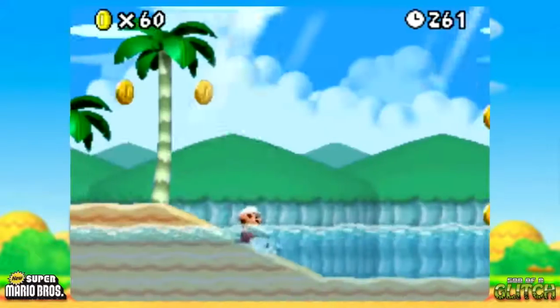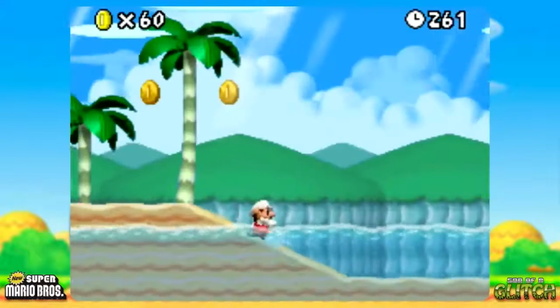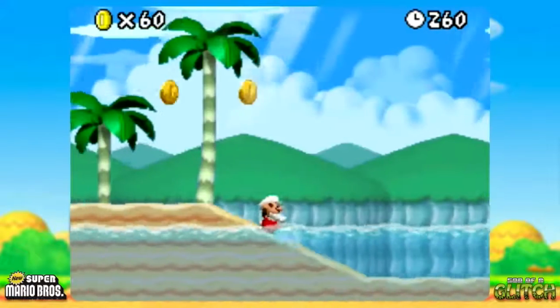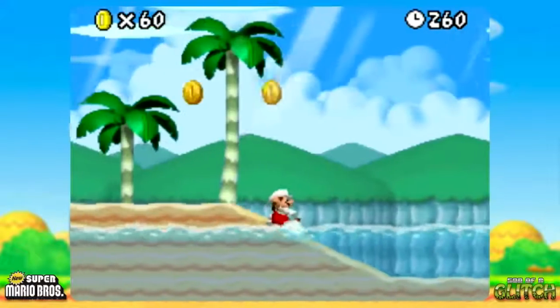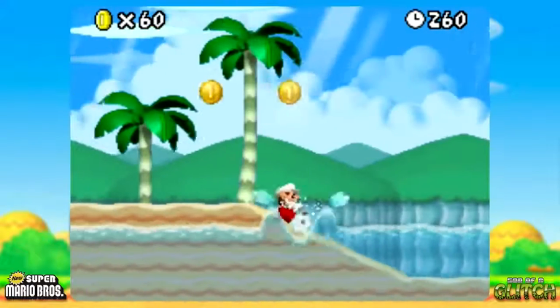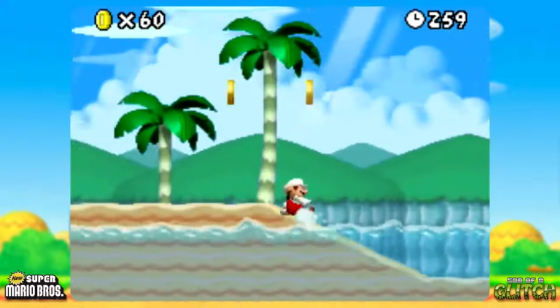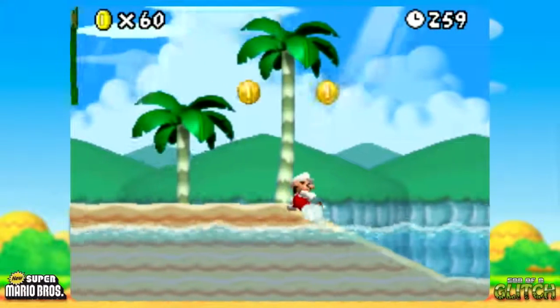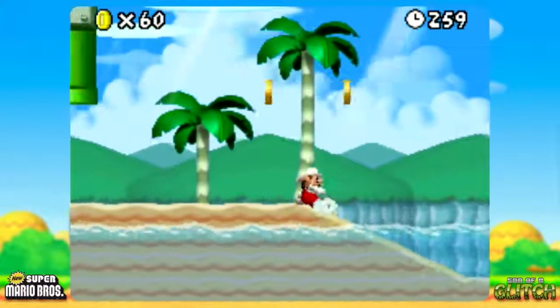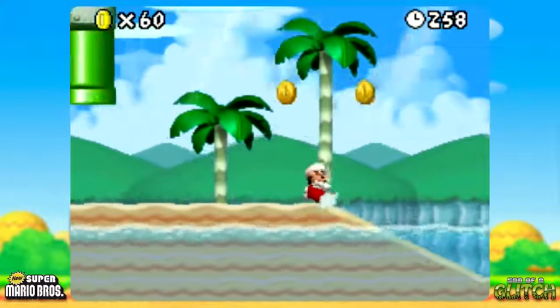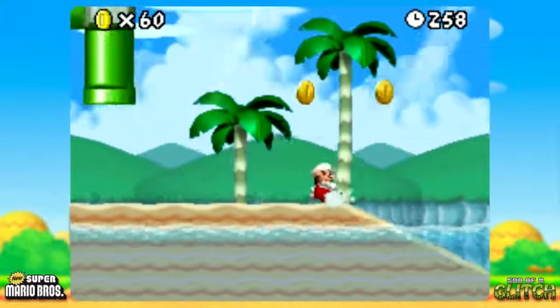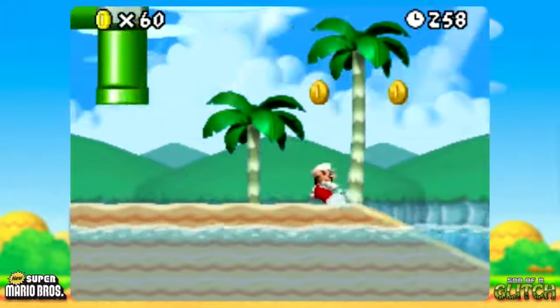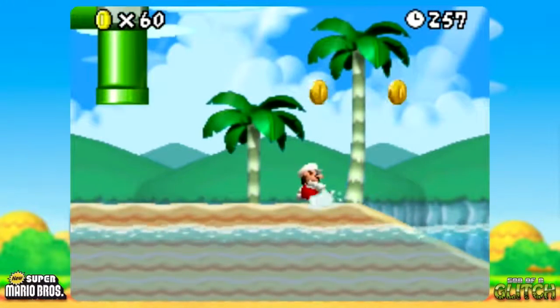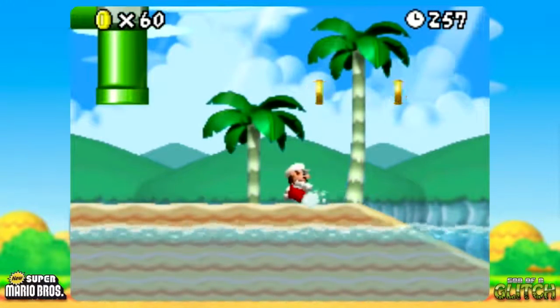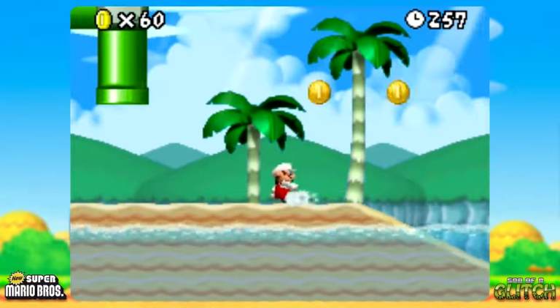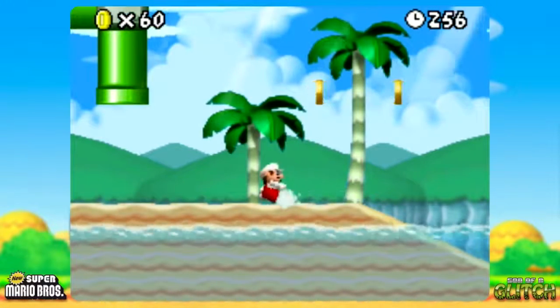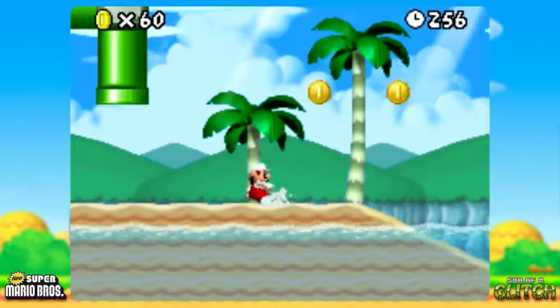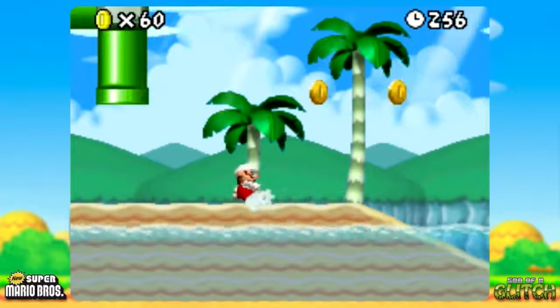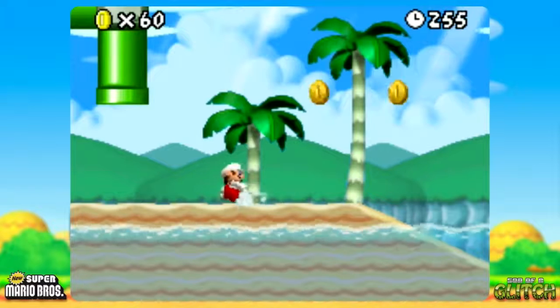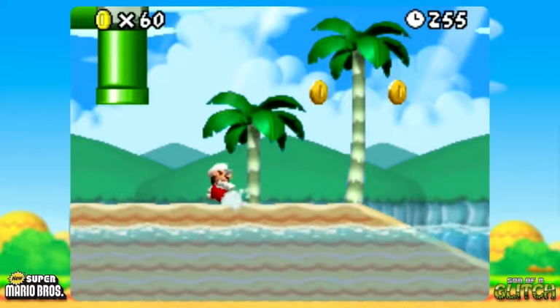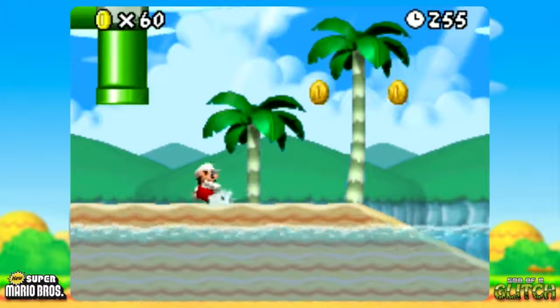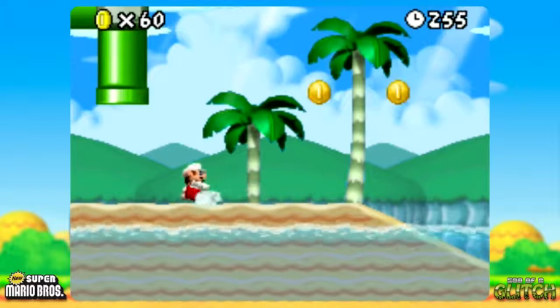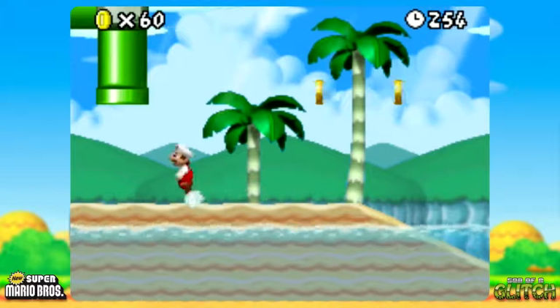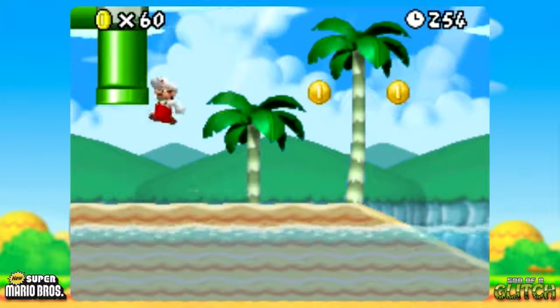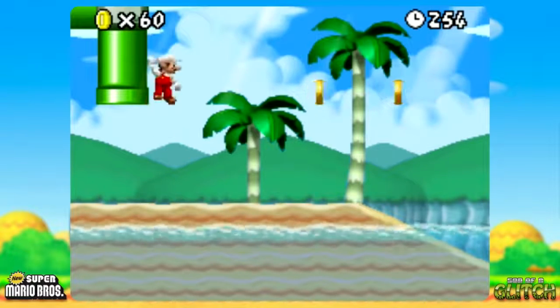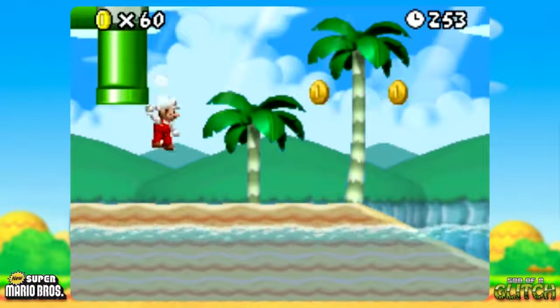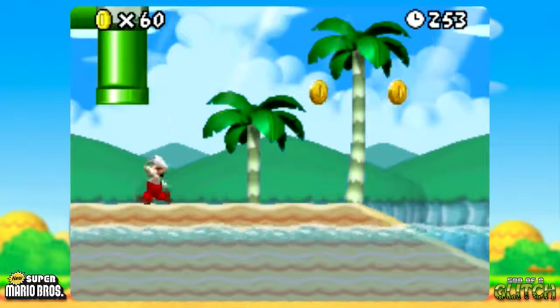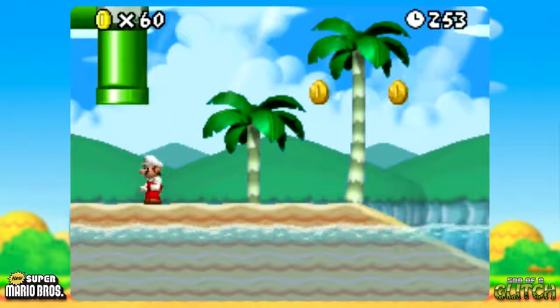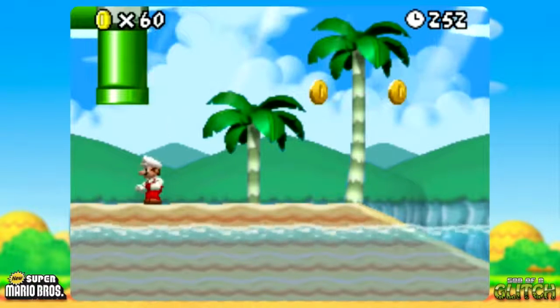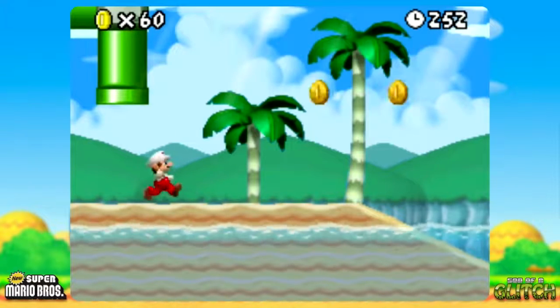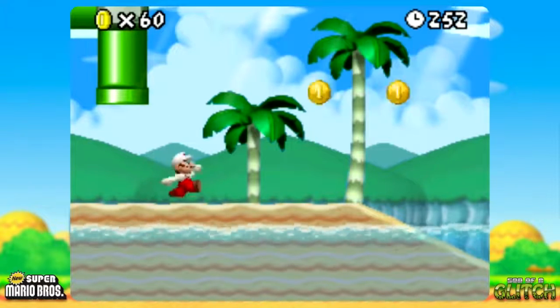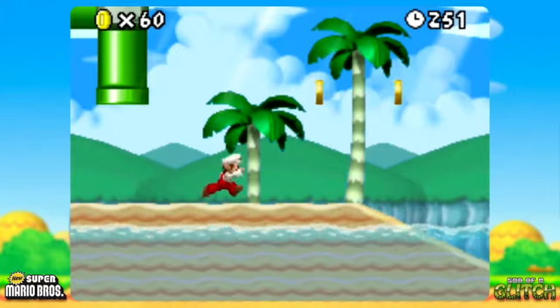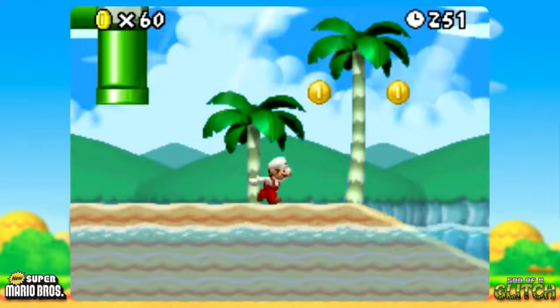To end the glitch all you have to do is just let go of holding any direction and Mario returns to normal. A very simple to do and fun to watch glitch.